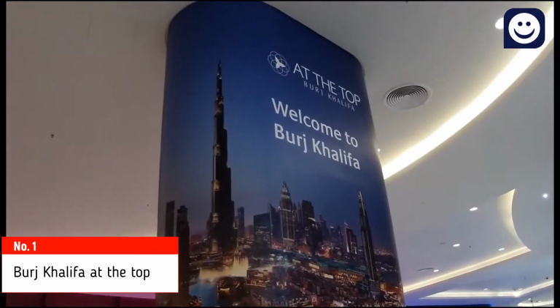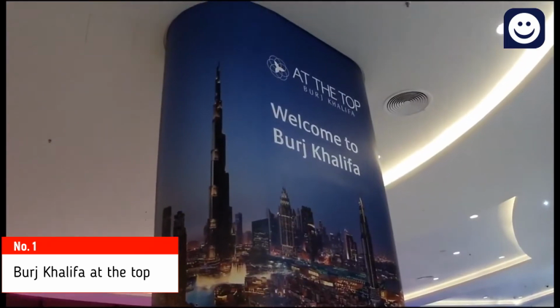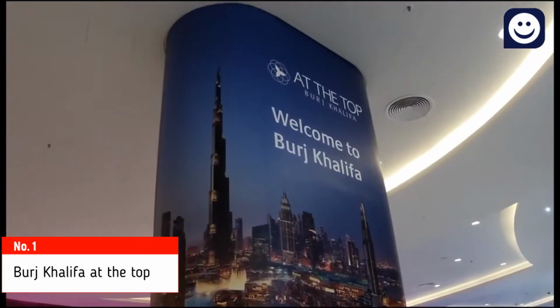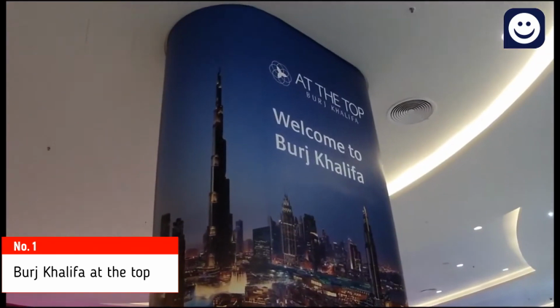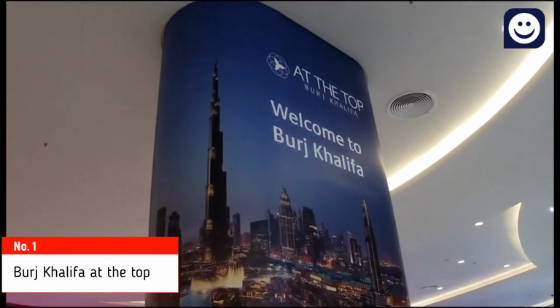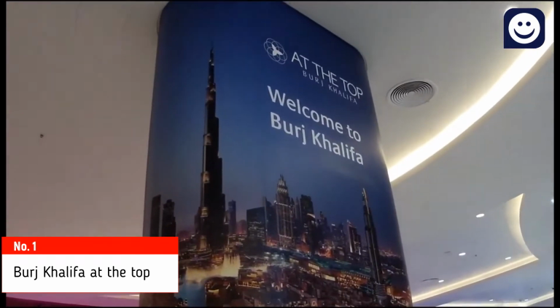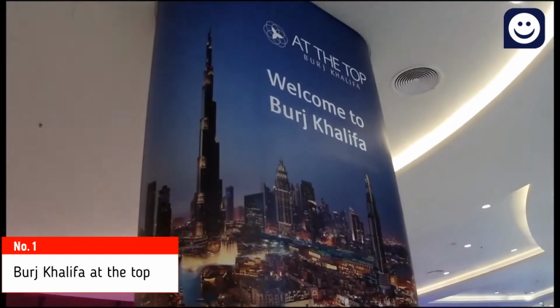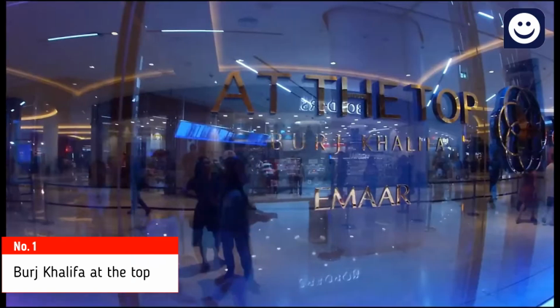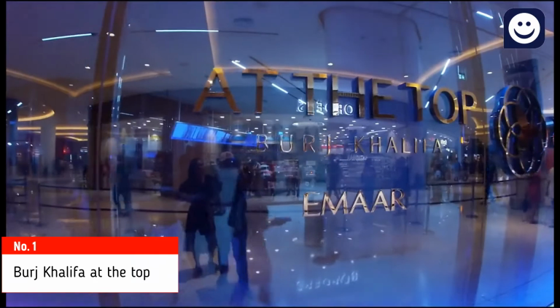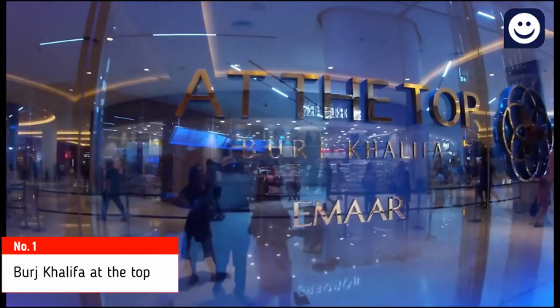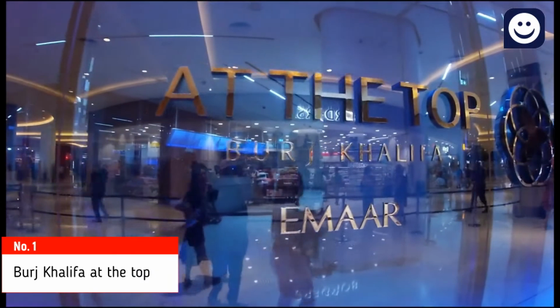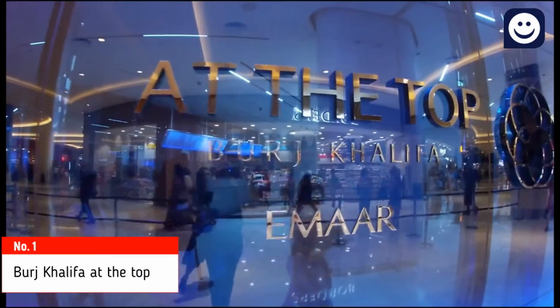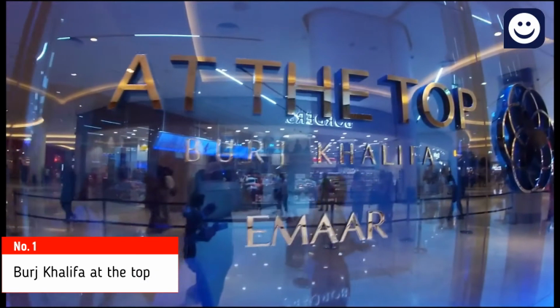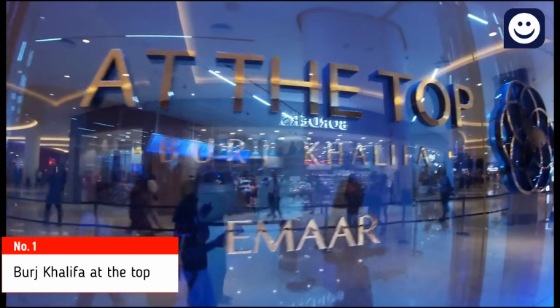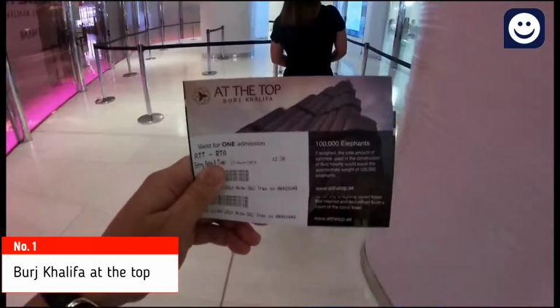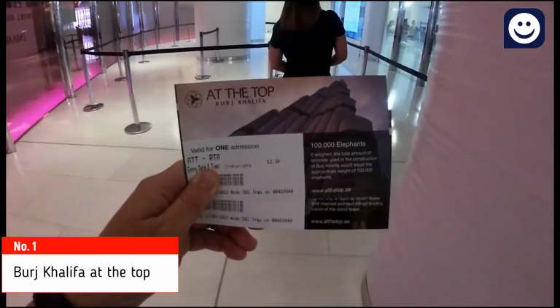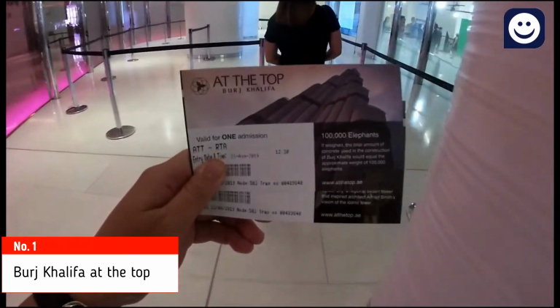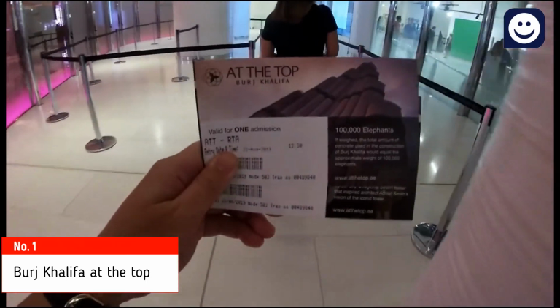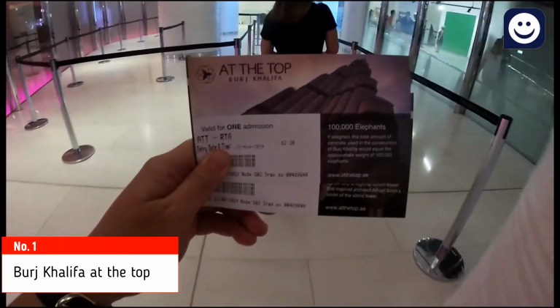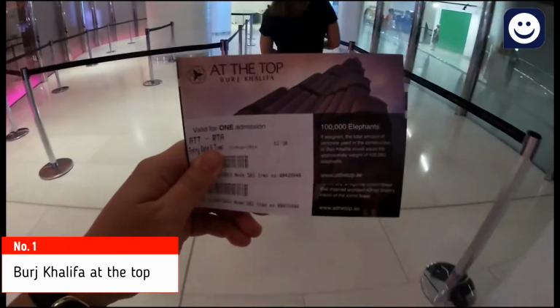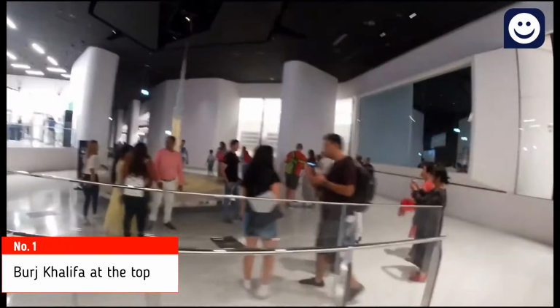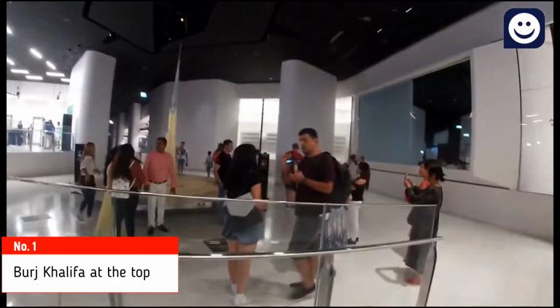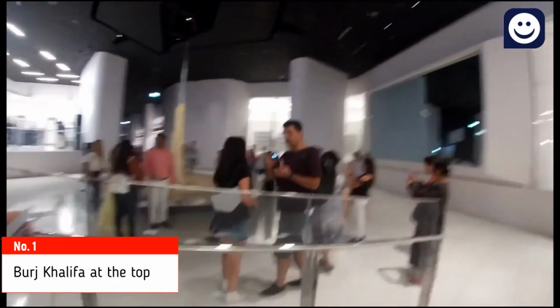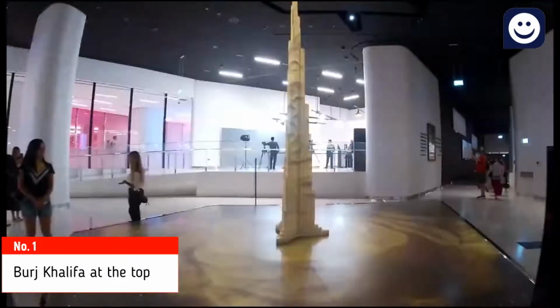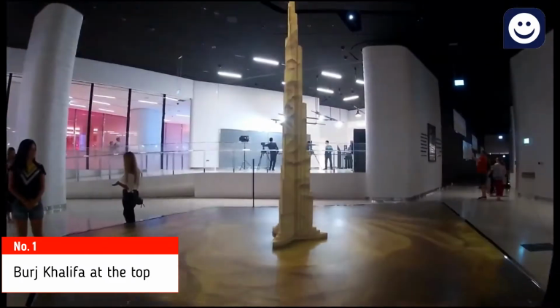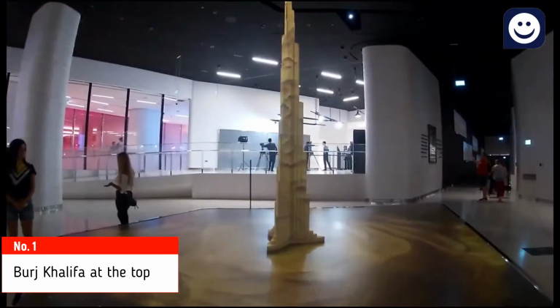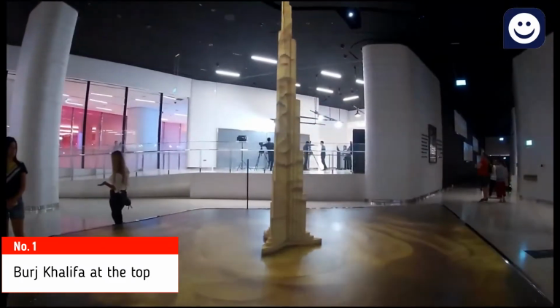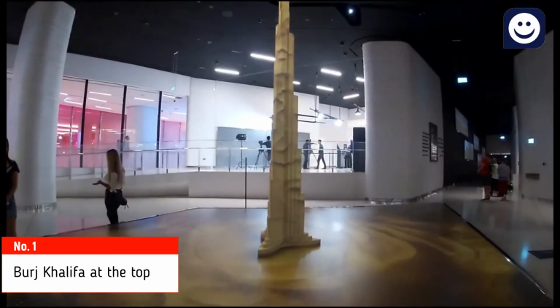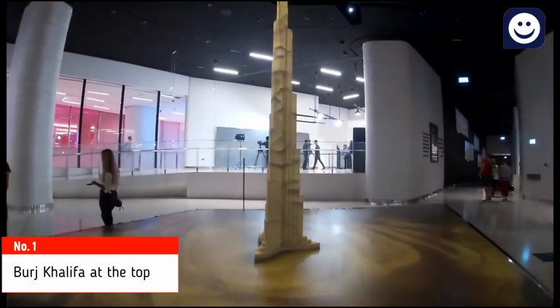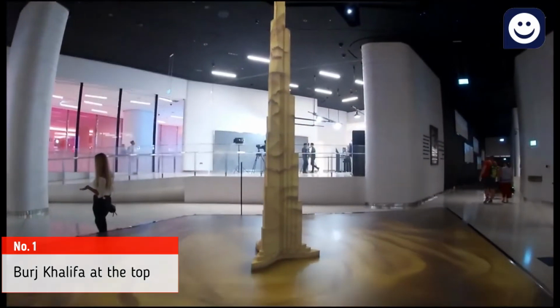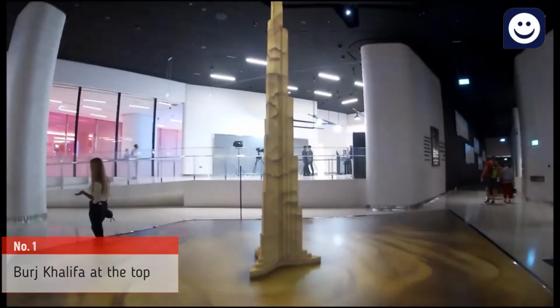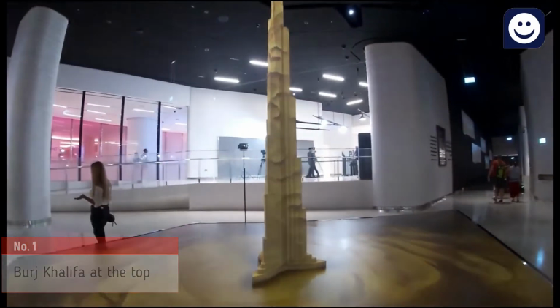After ticket booking, you should reach the At The Top counter inside Dubai Mall at ground level for boarding, with a photo ID.